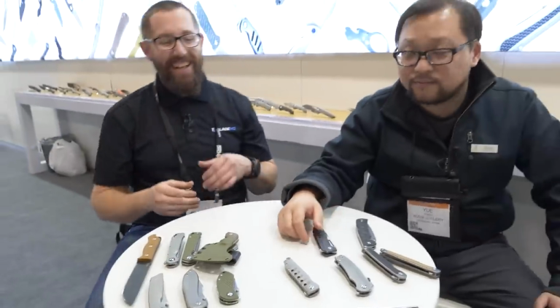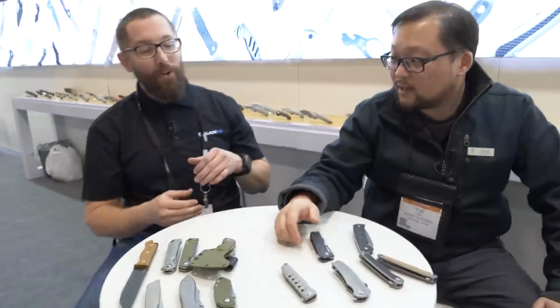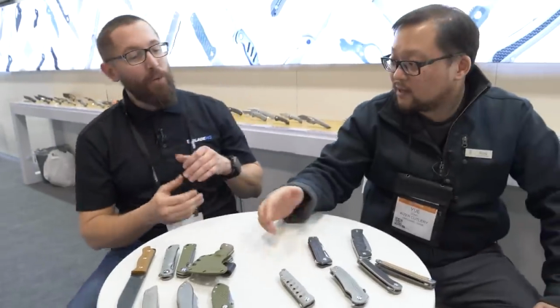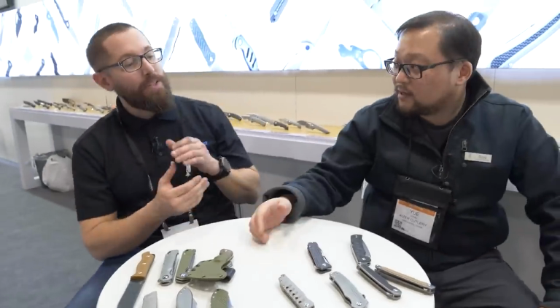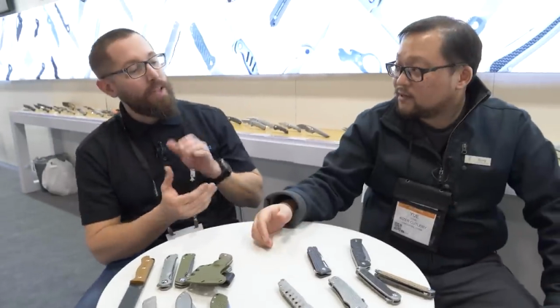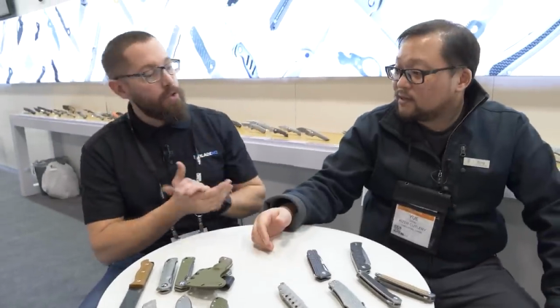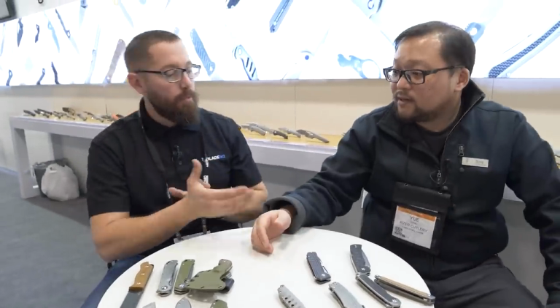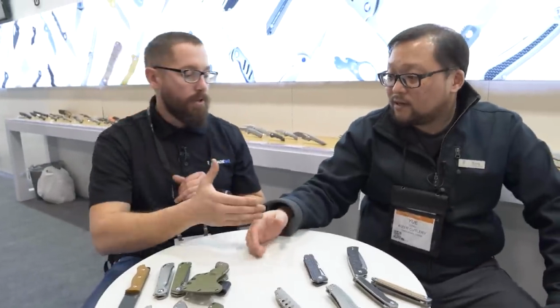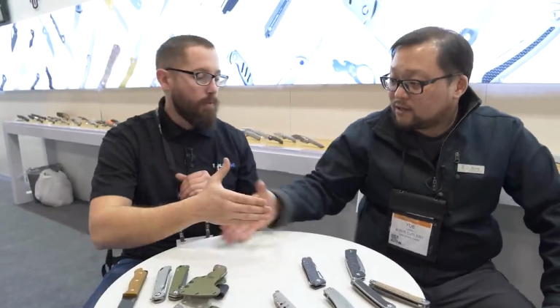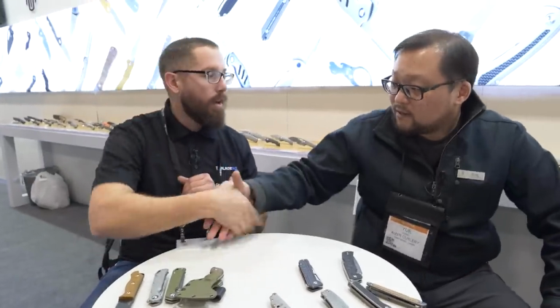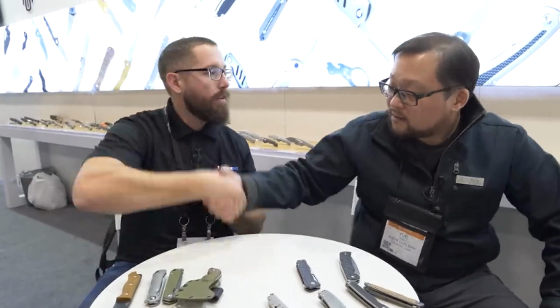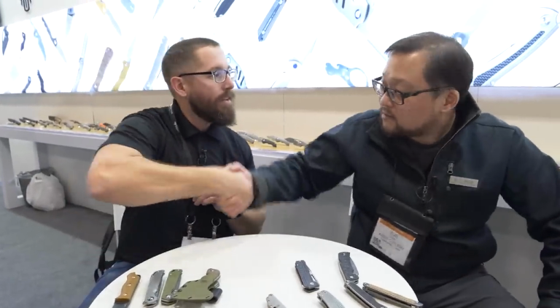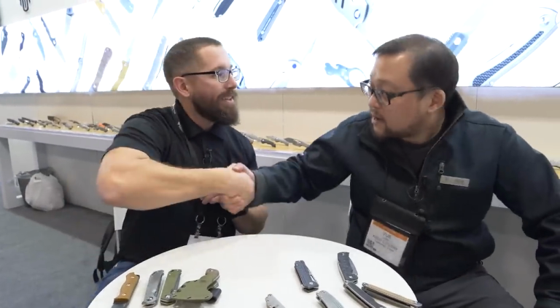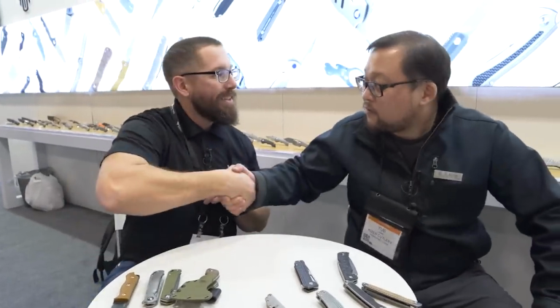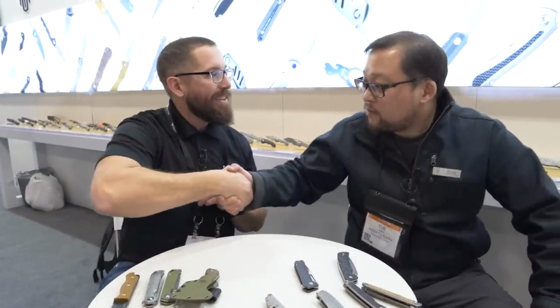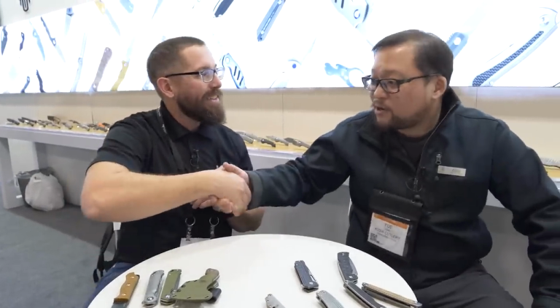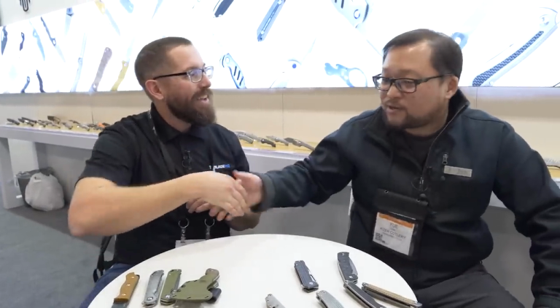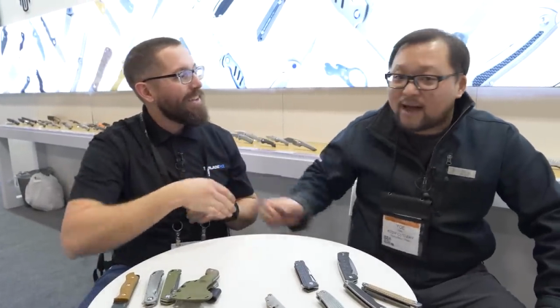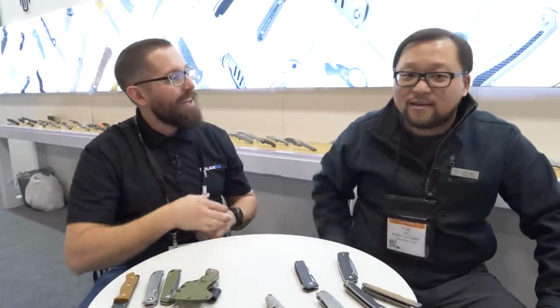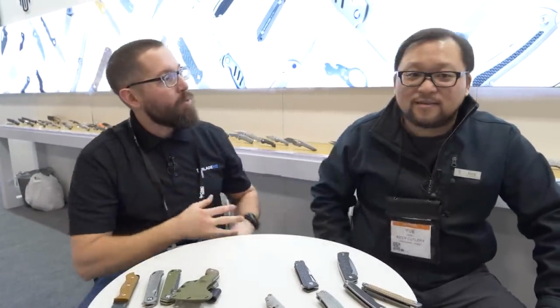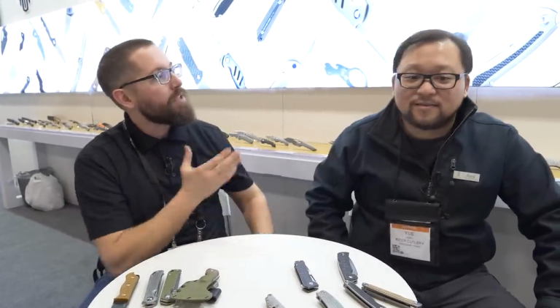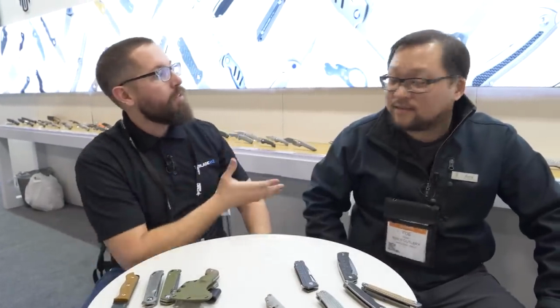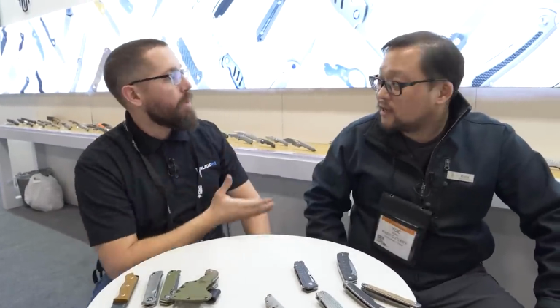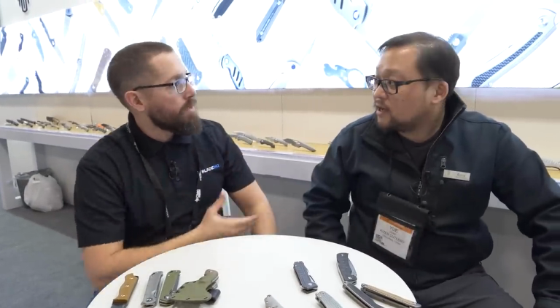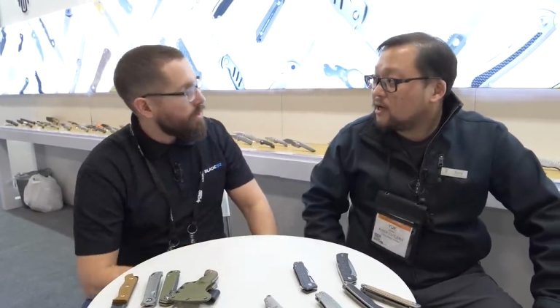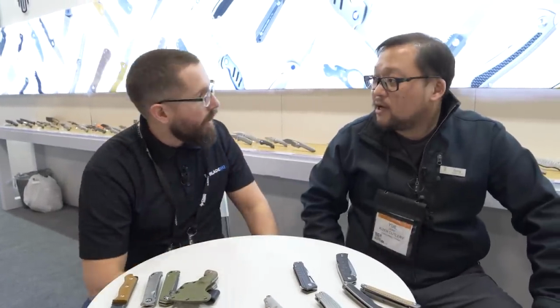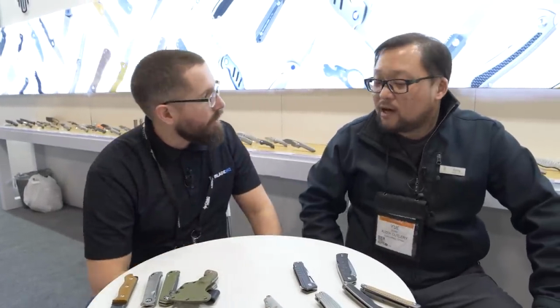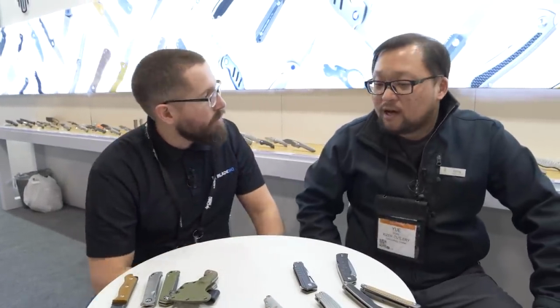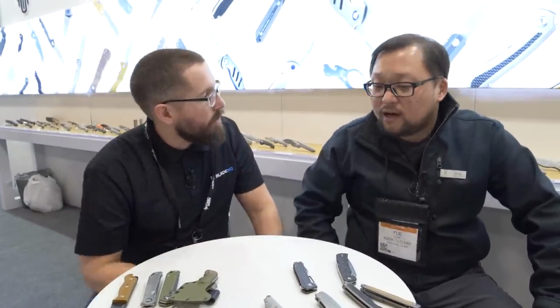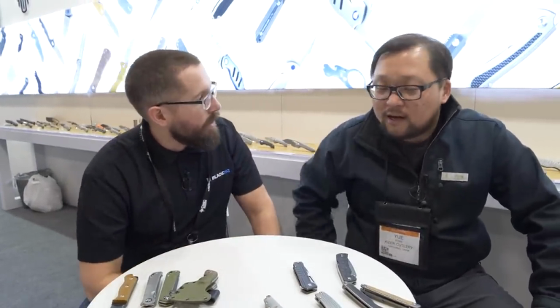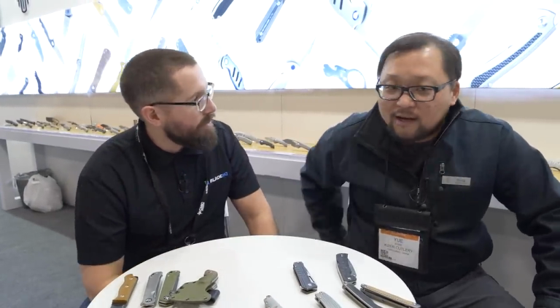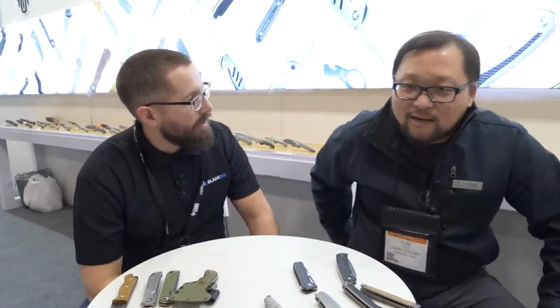Thank you so much for being on — thank you very much. We're asking everybody what's in their pocket, so what are you carrying today?